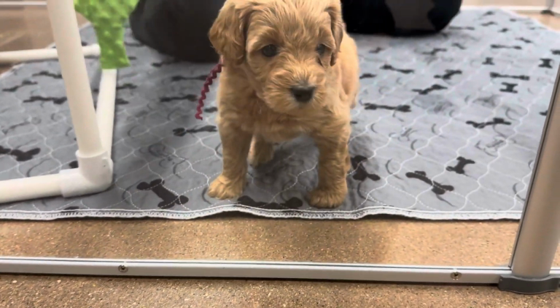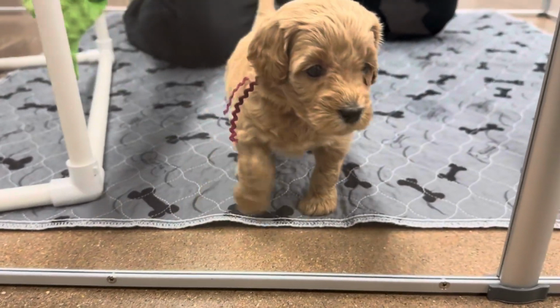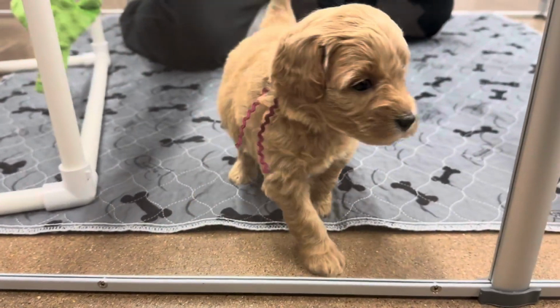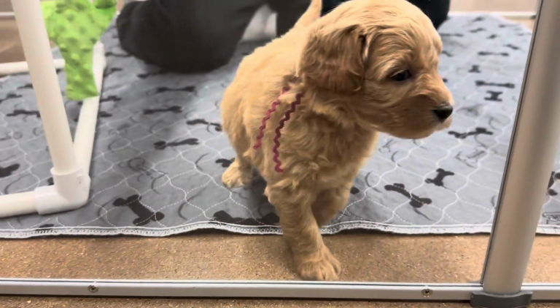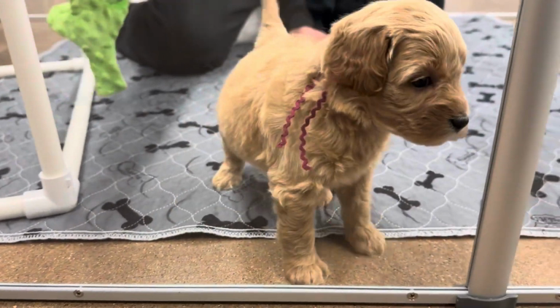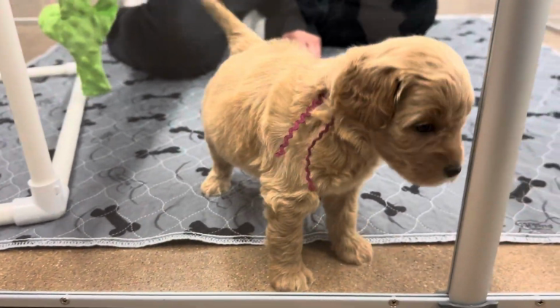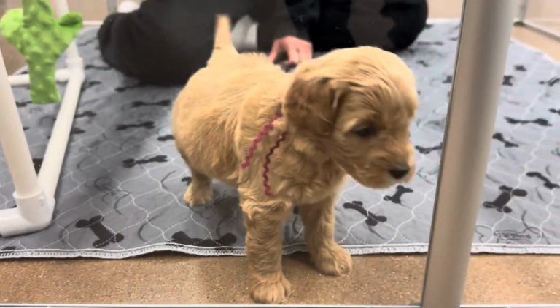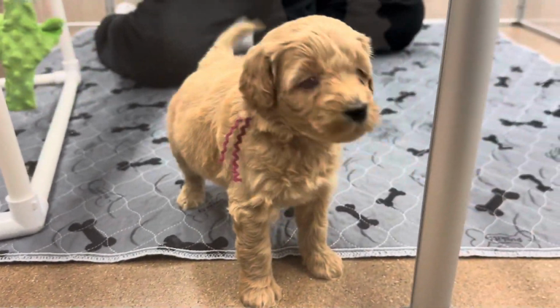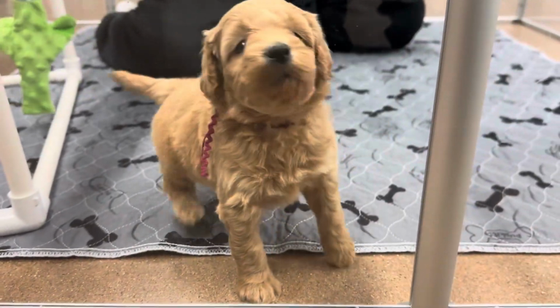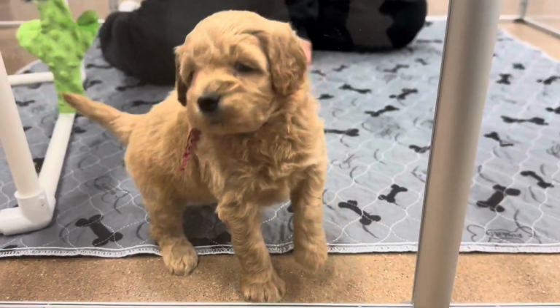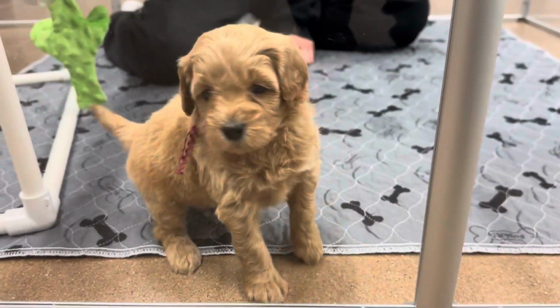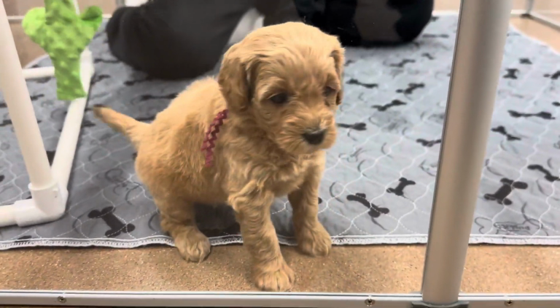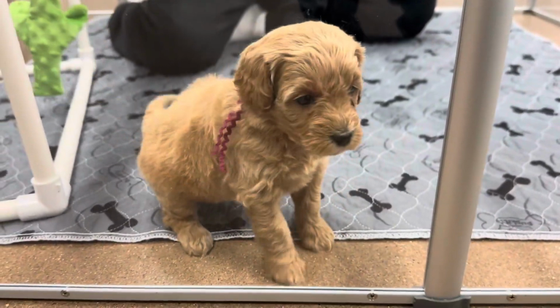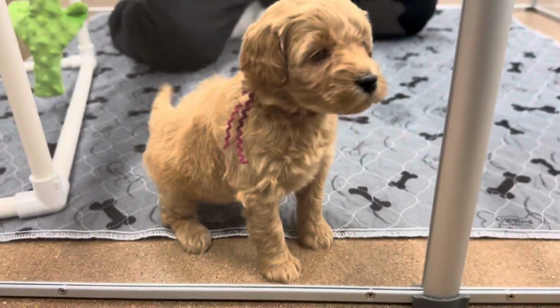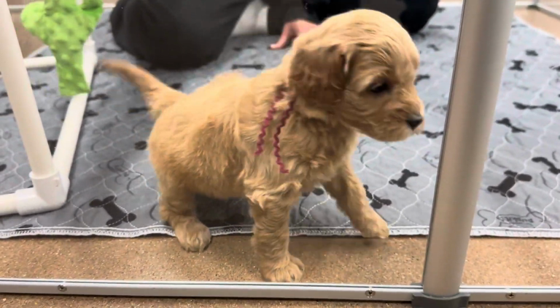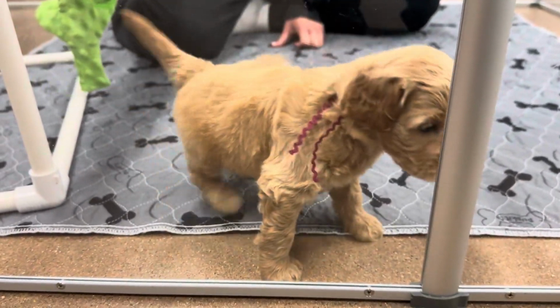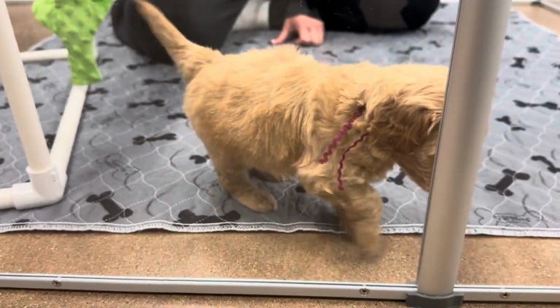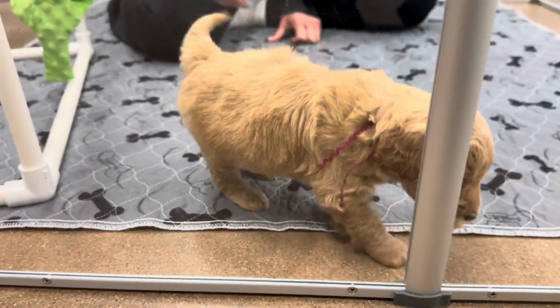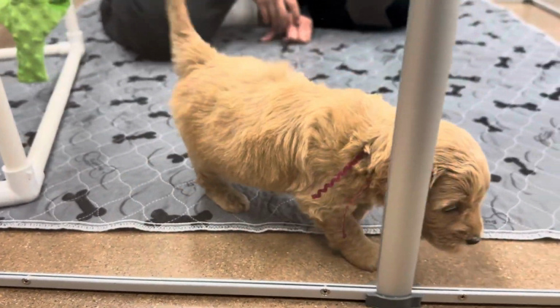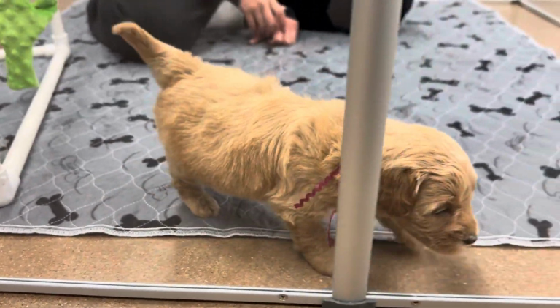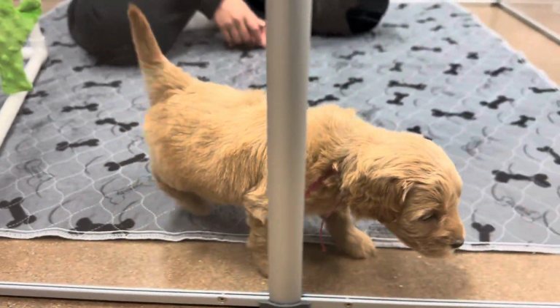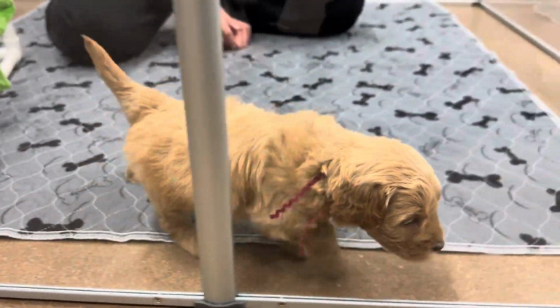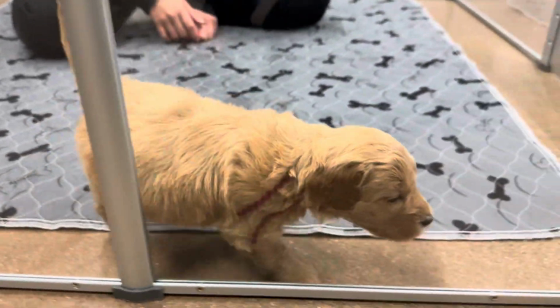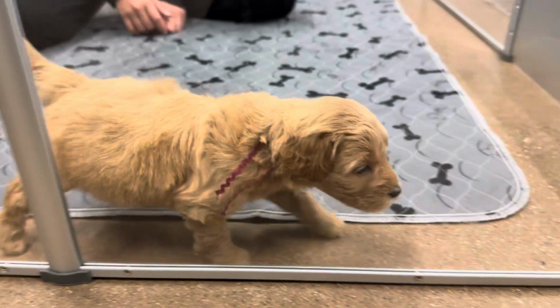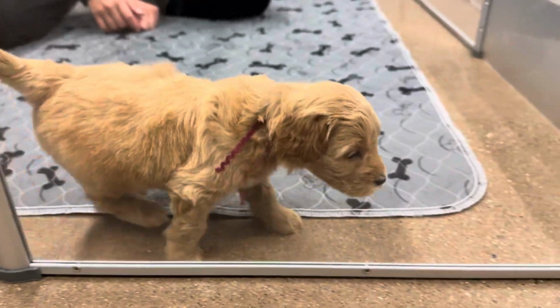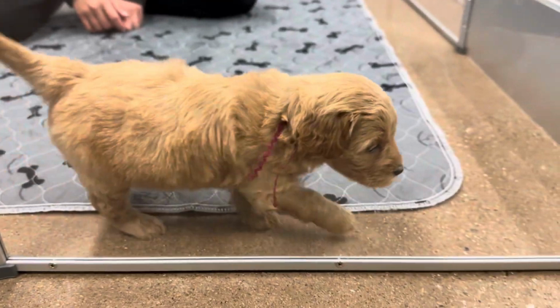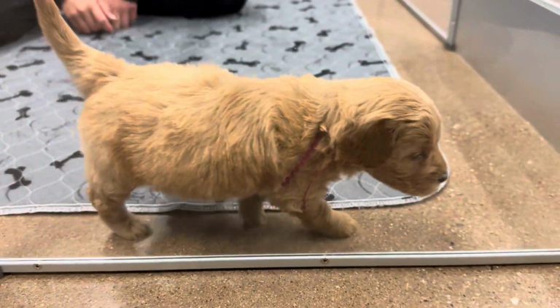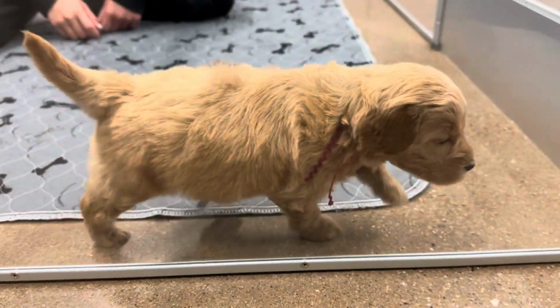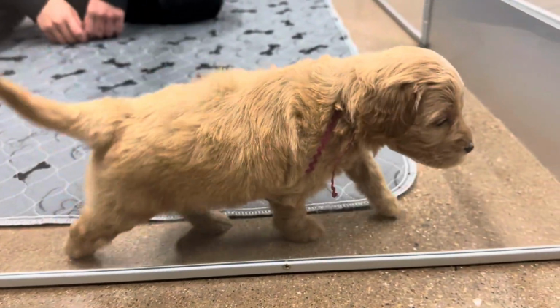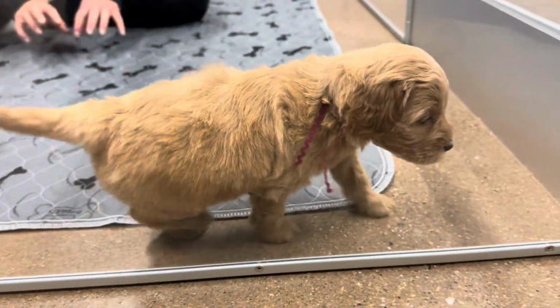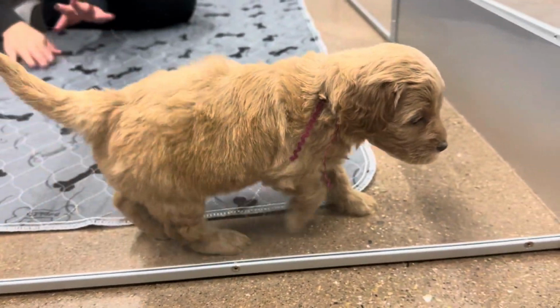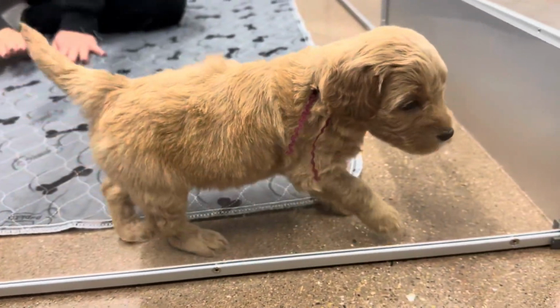She is five weeks old. I know — you want to come out. You want me to hold you, don't you?